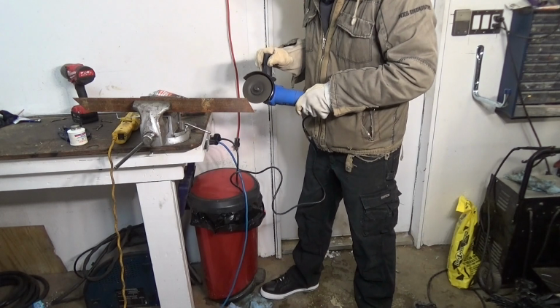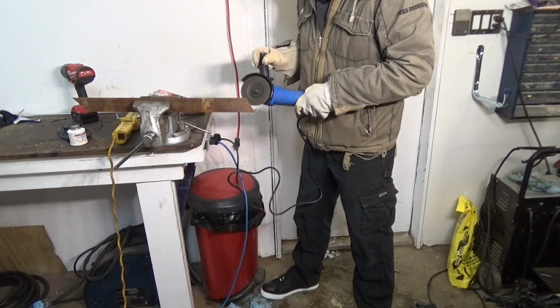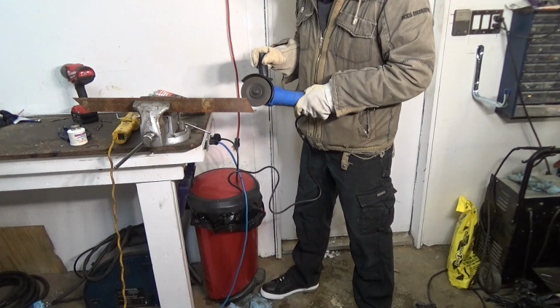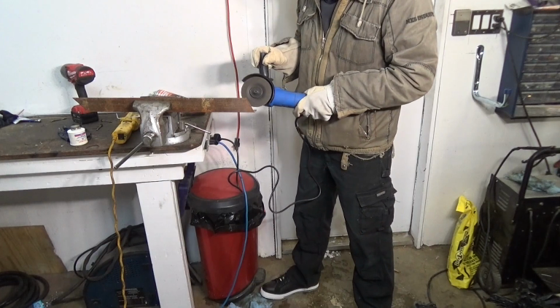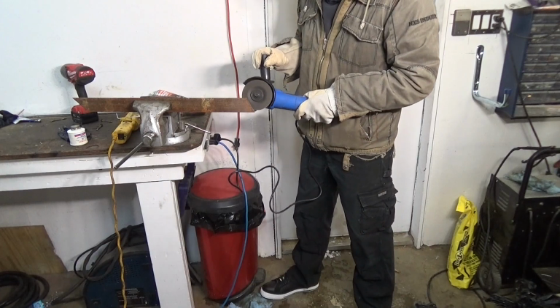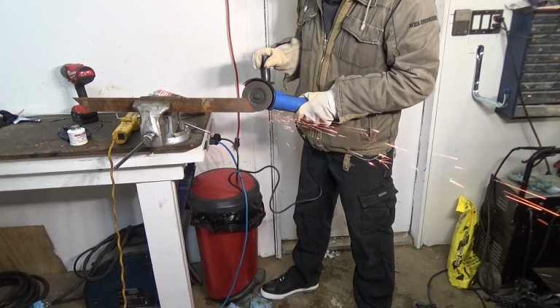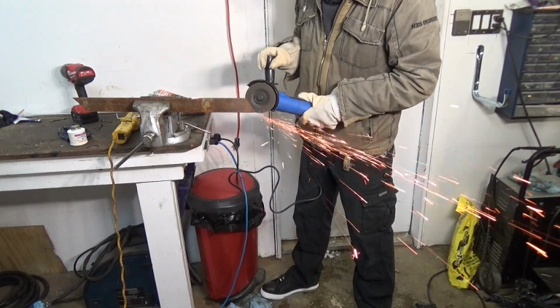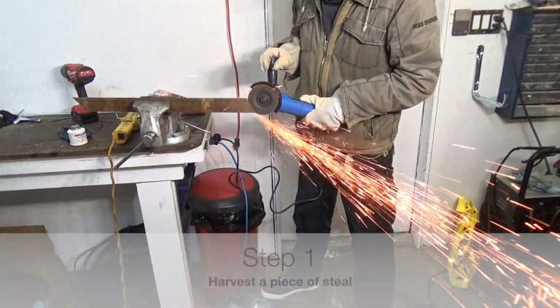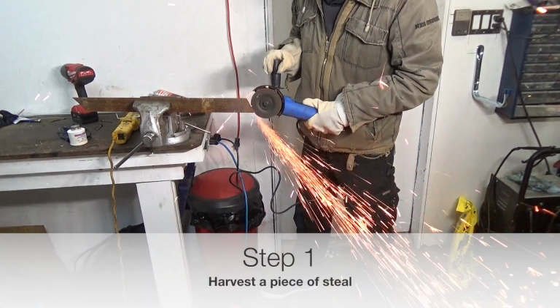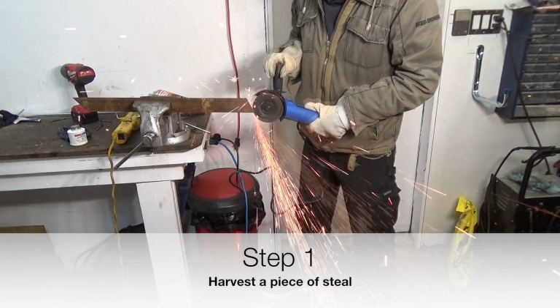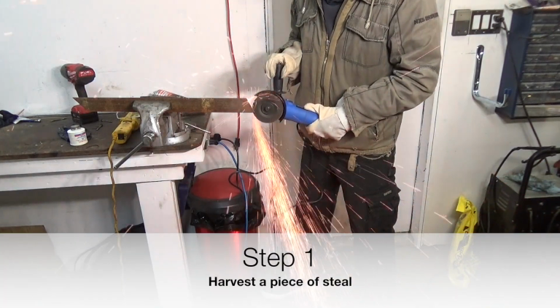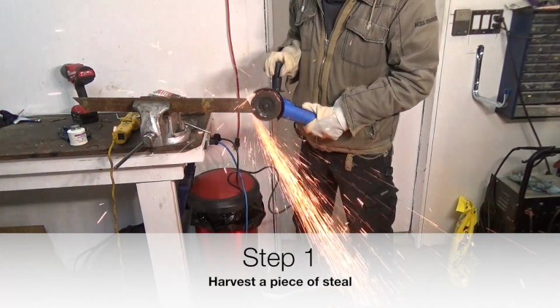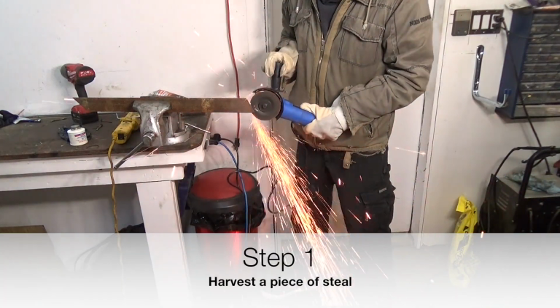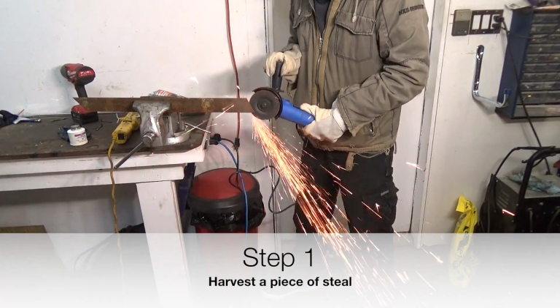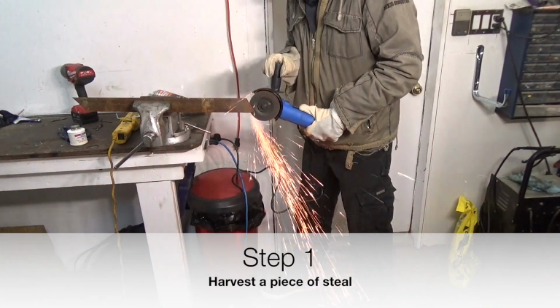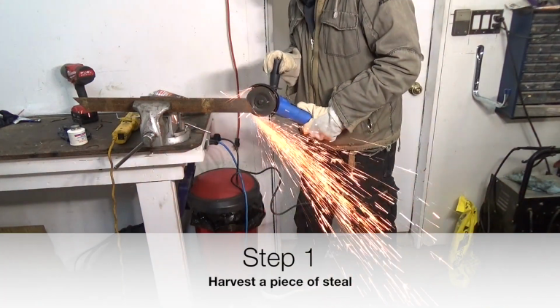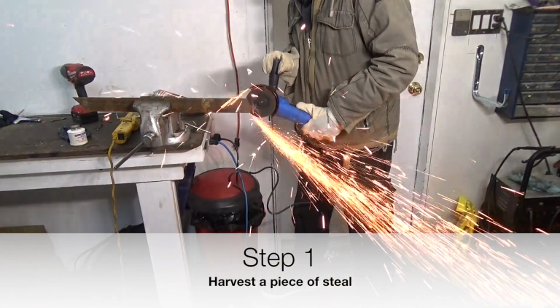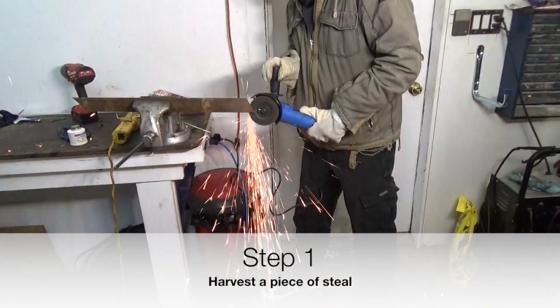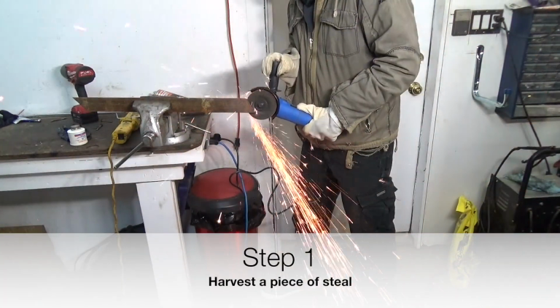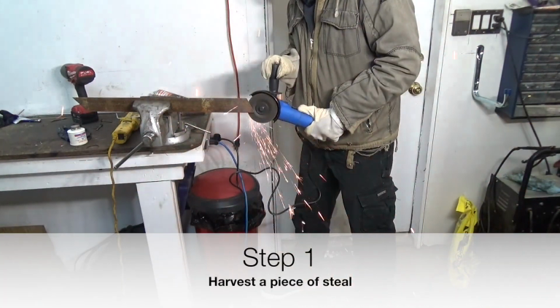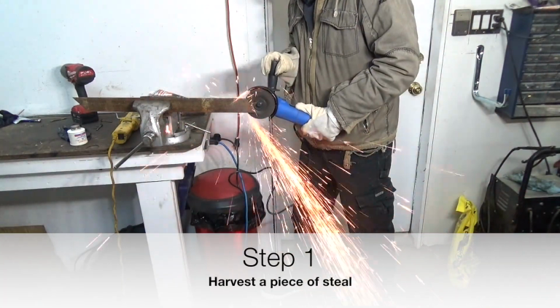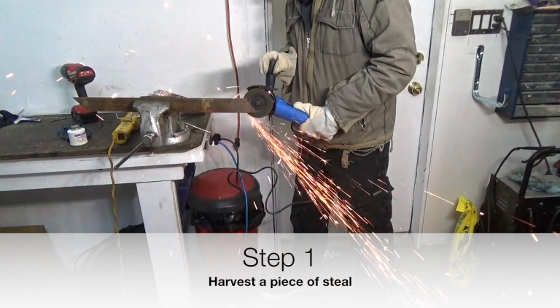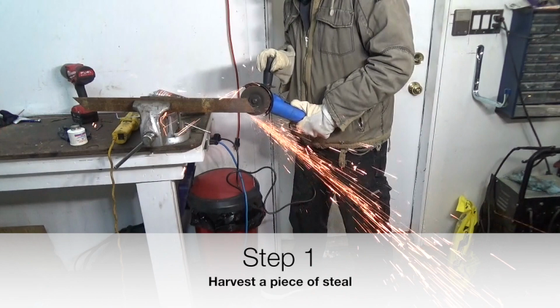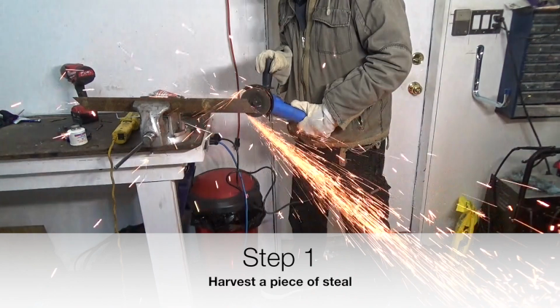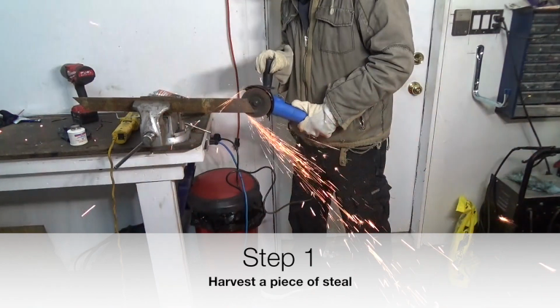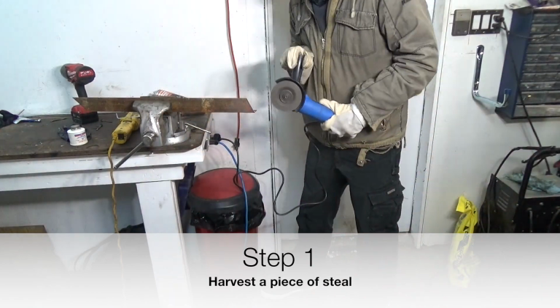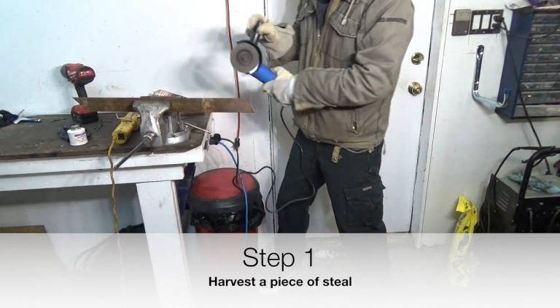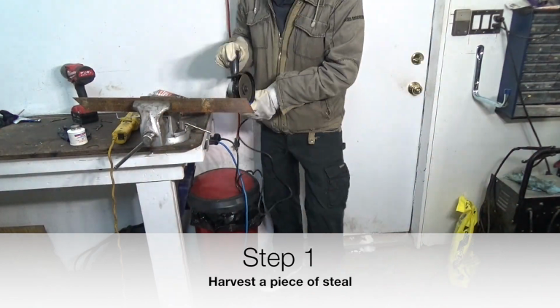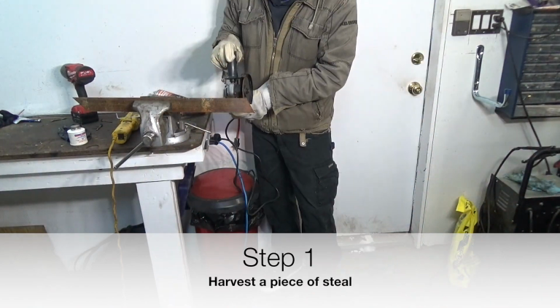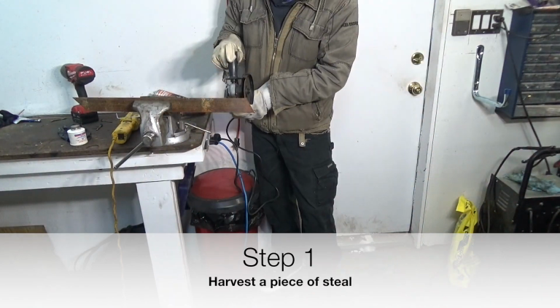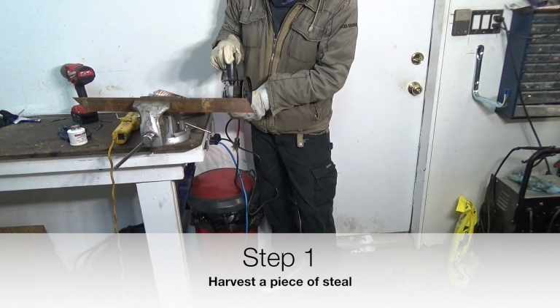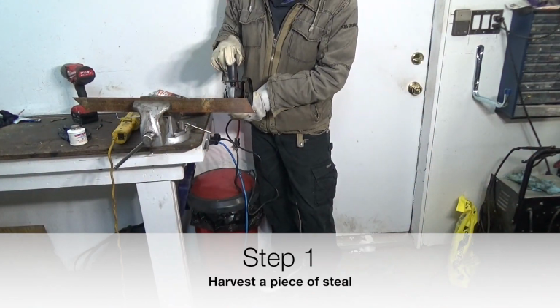Hey guys, for those of you interested in this video, I'm going to show you how to make a valve seal removal tool.